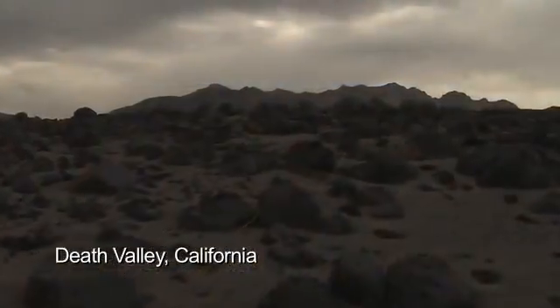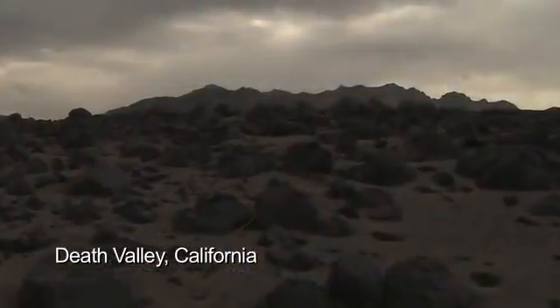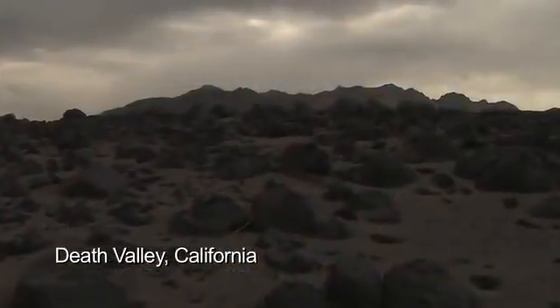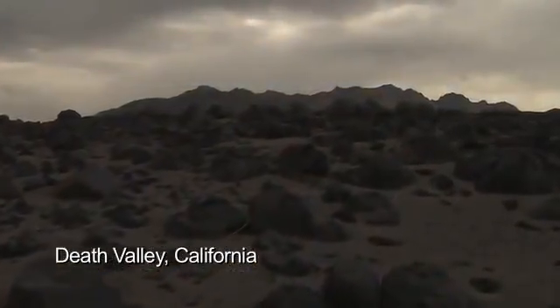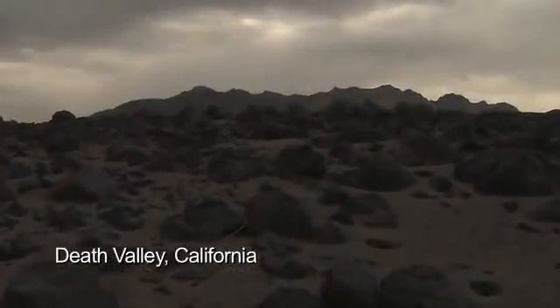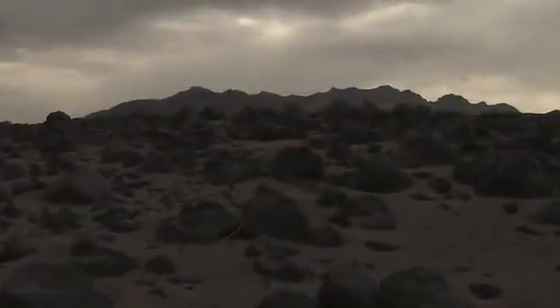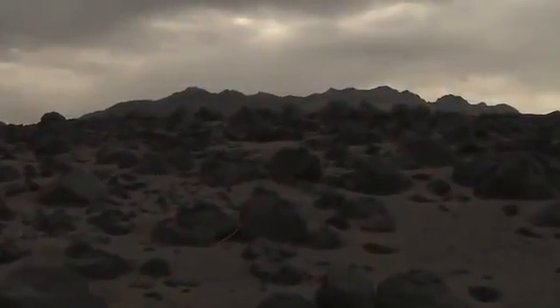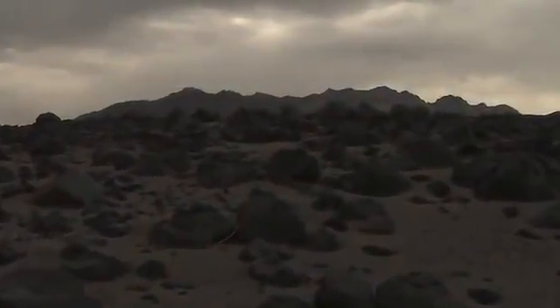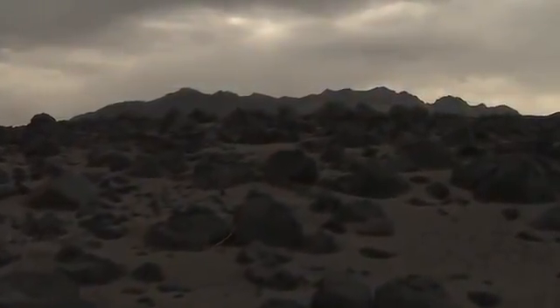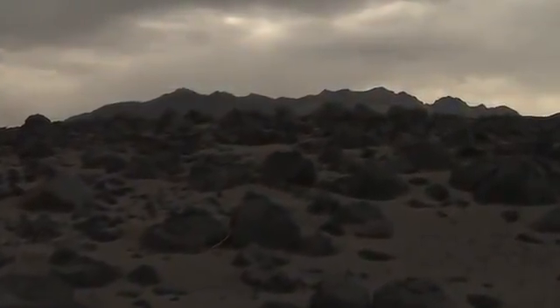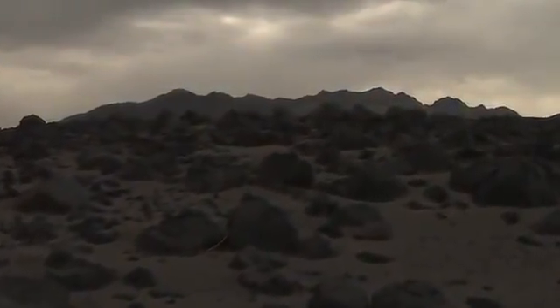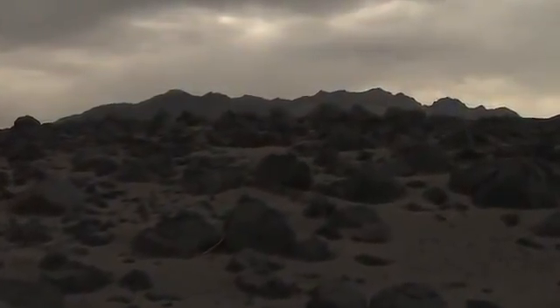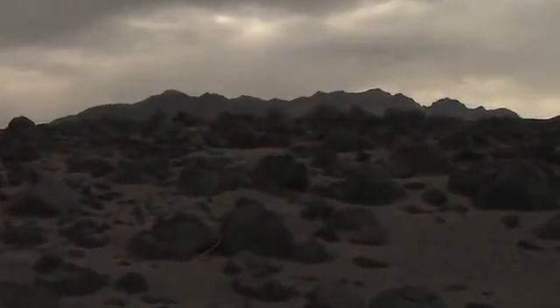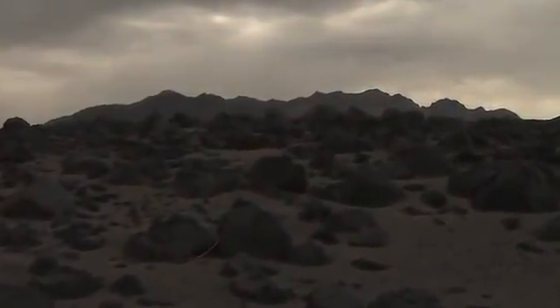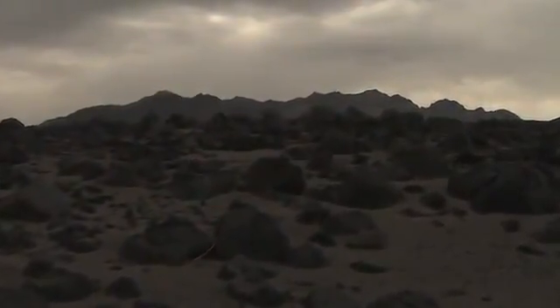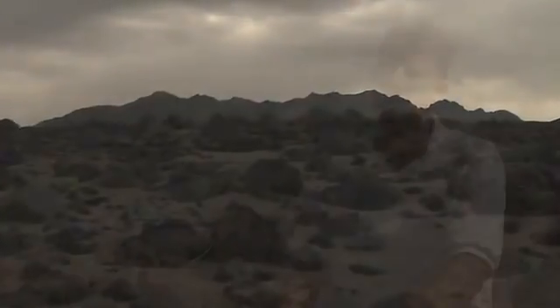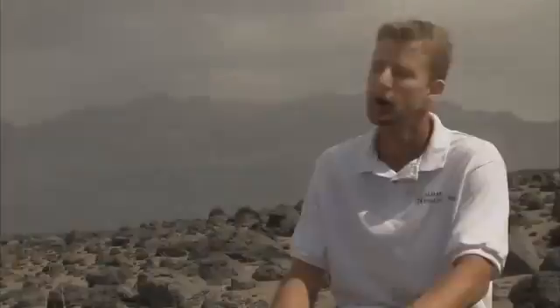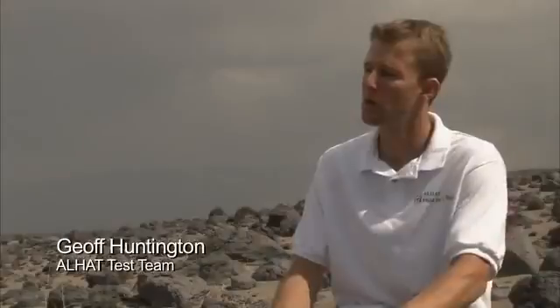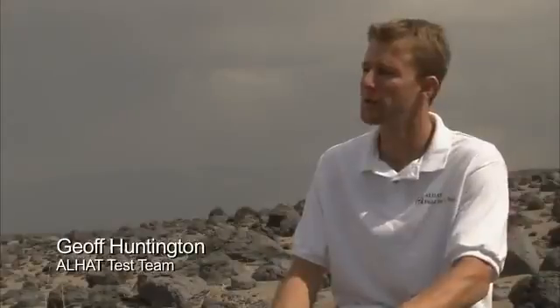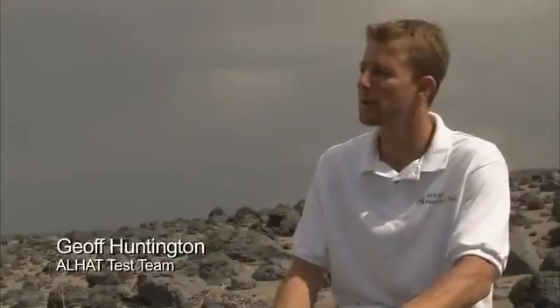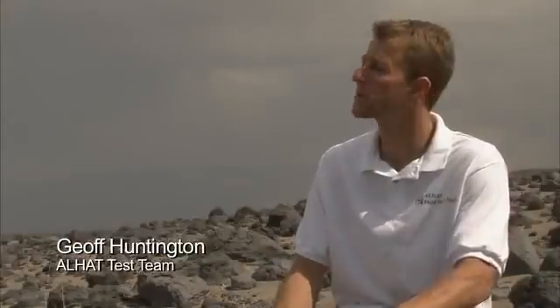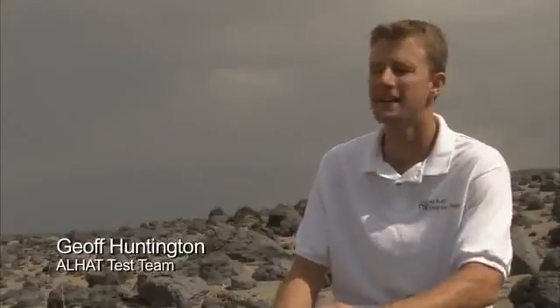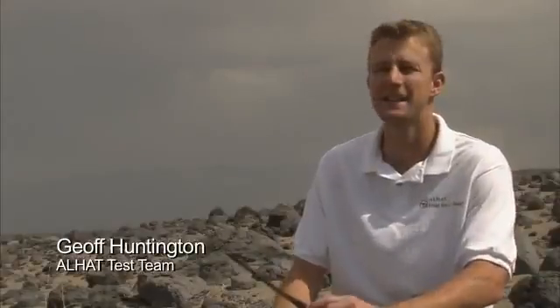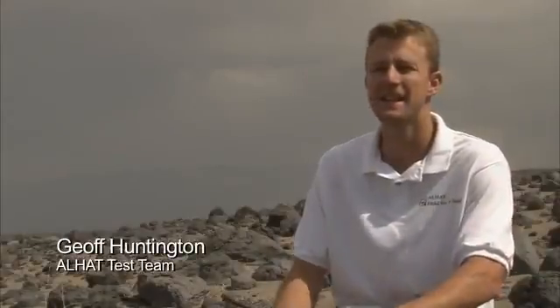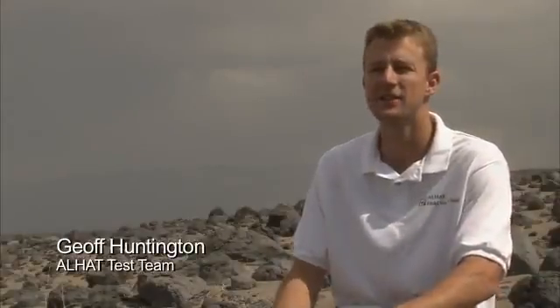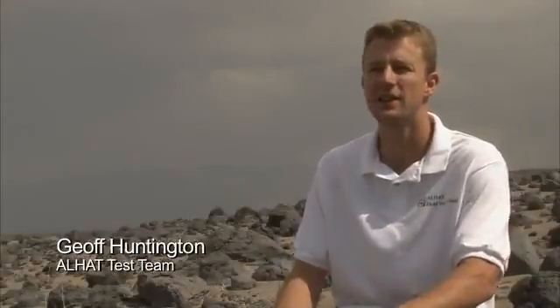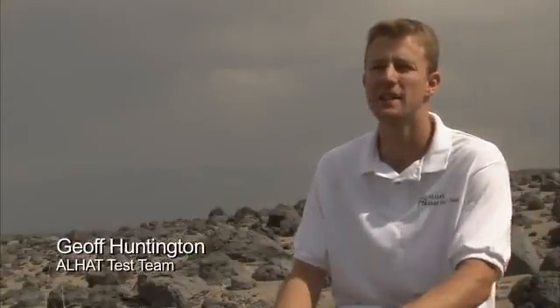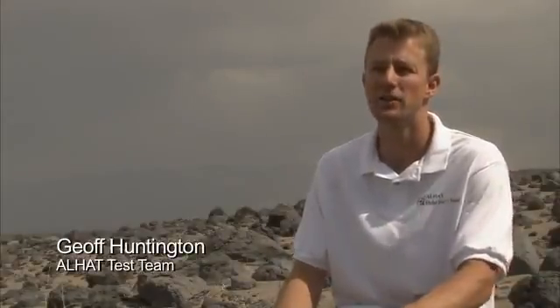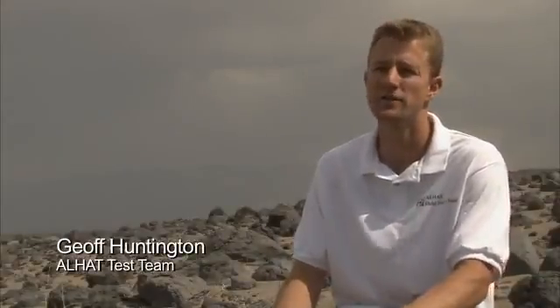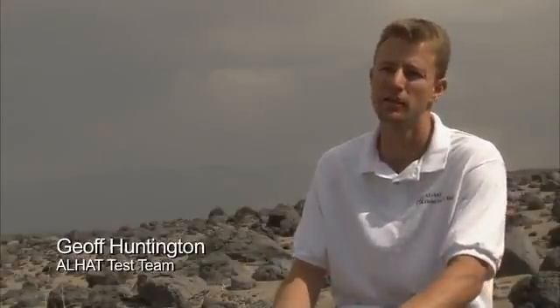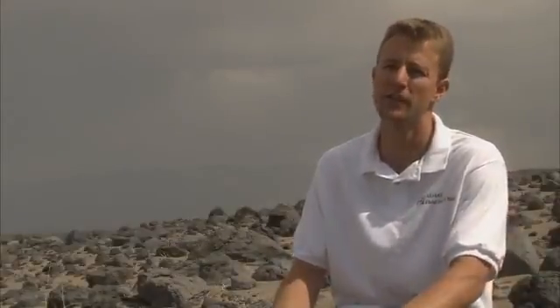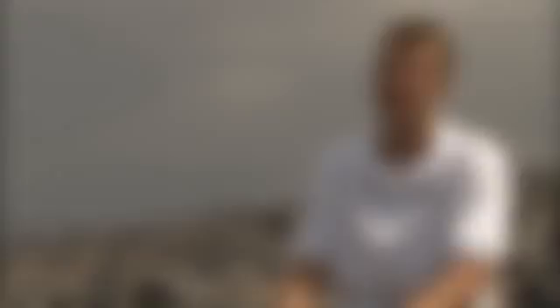It's pretty desolate, but at the same time beautiful. What we're doing here is we're testing a sensor that is going to be used for lunar landing.